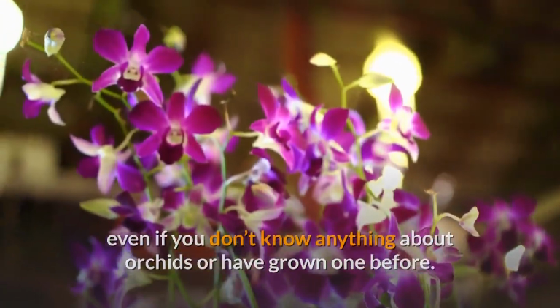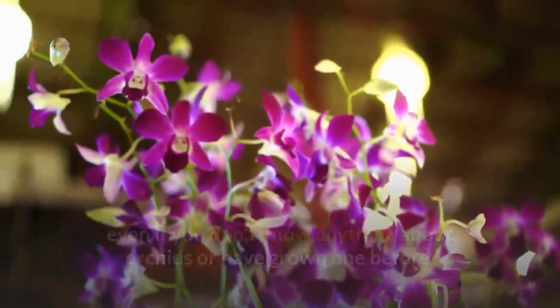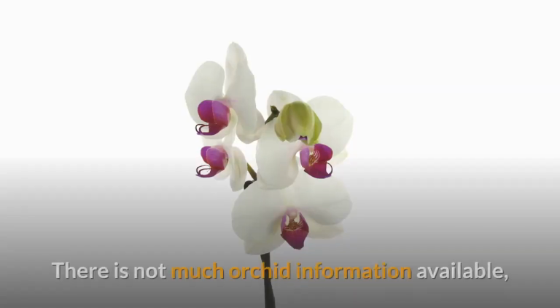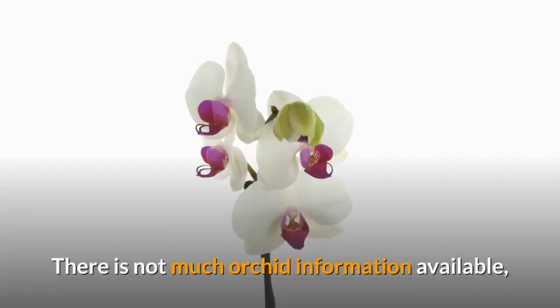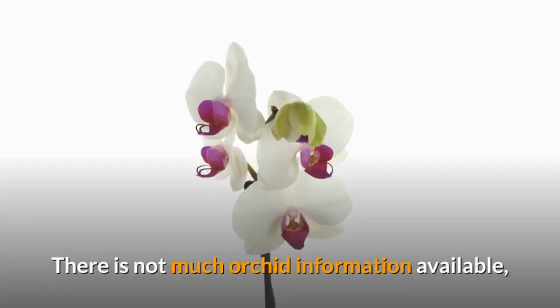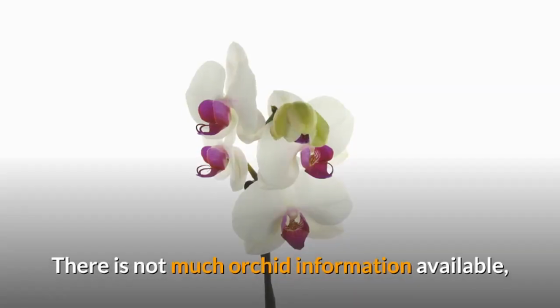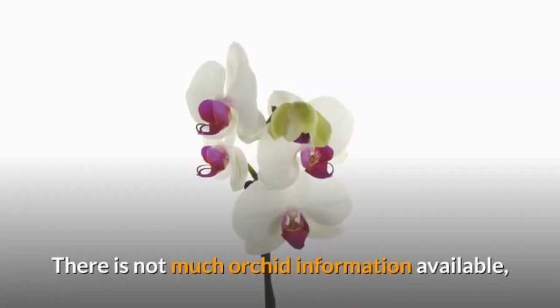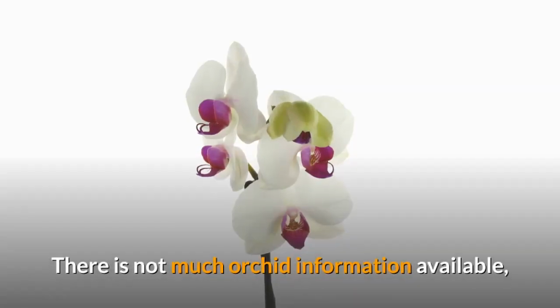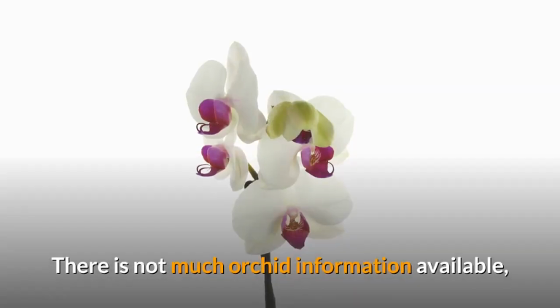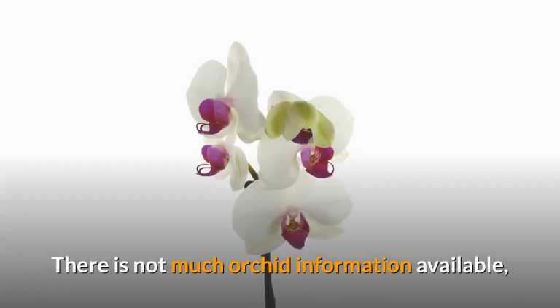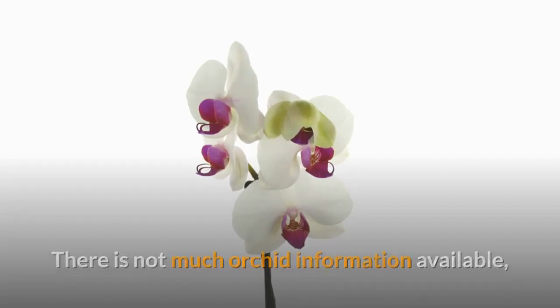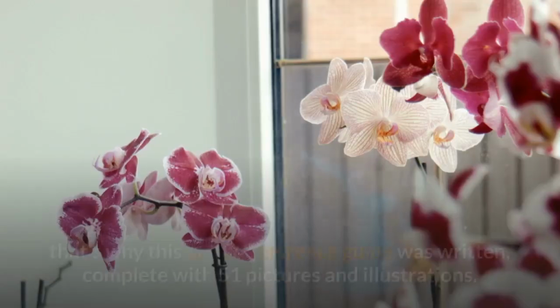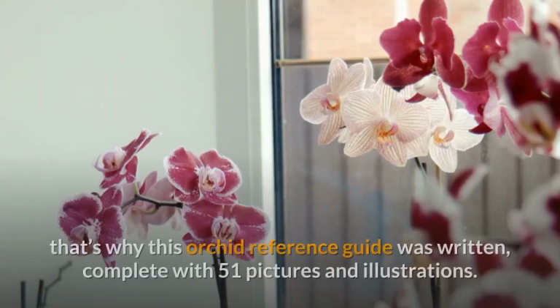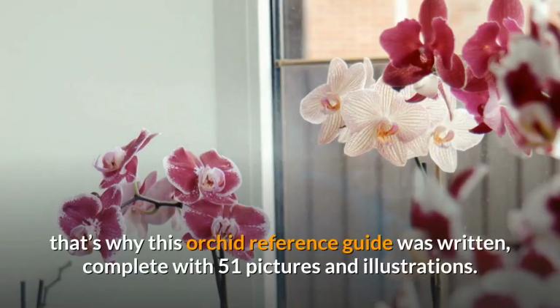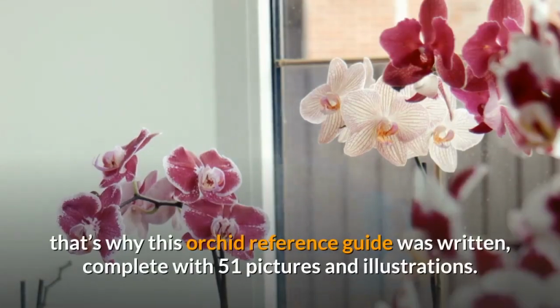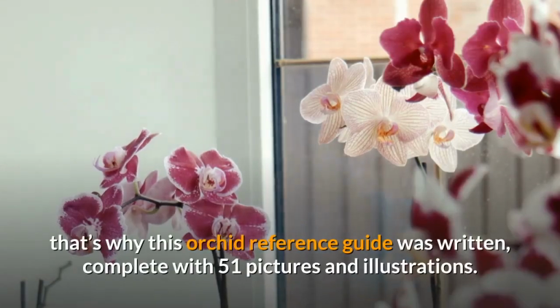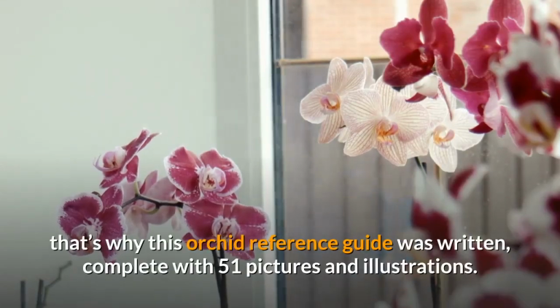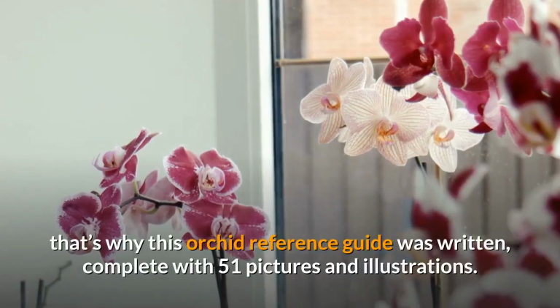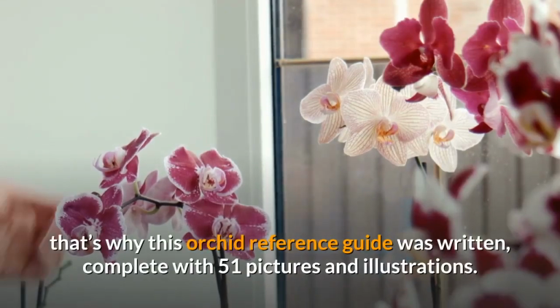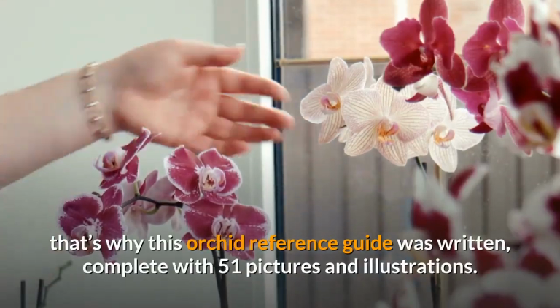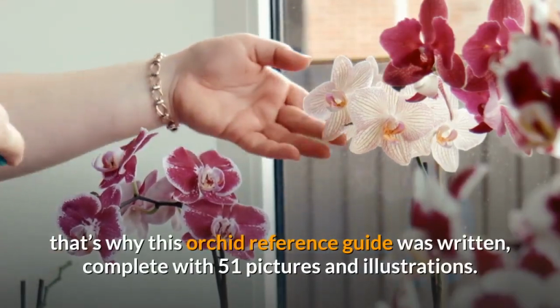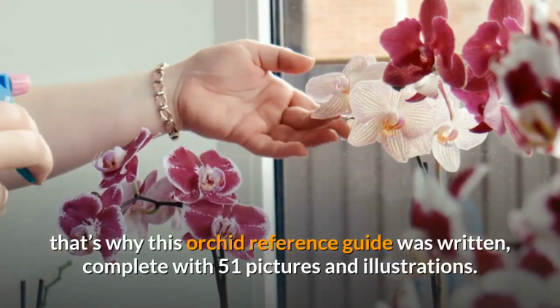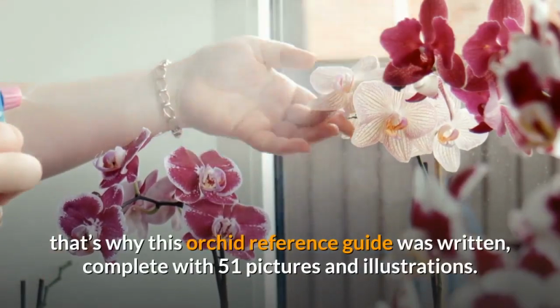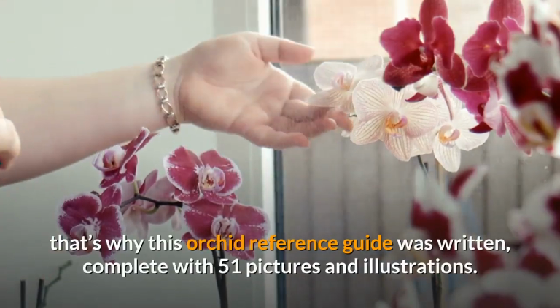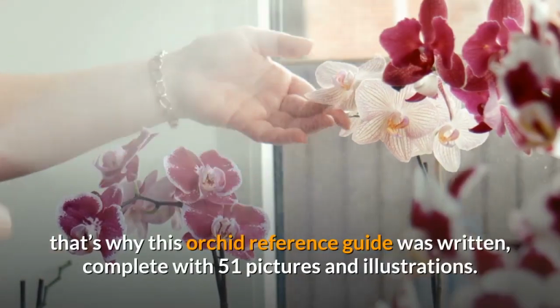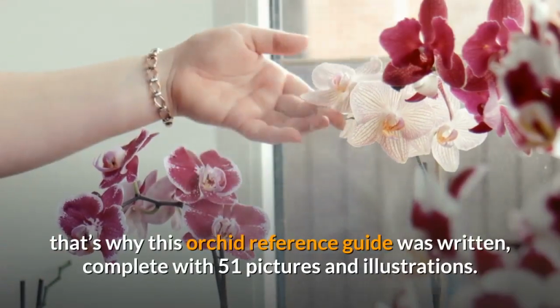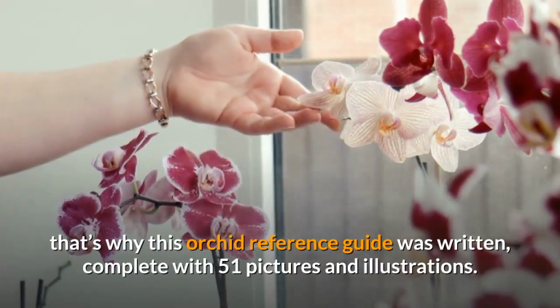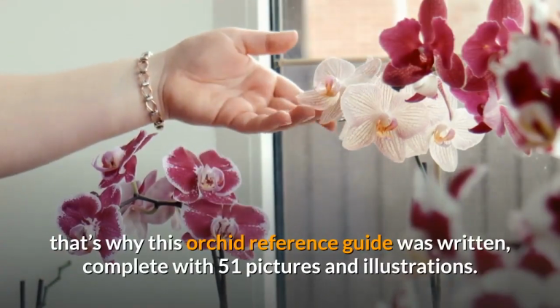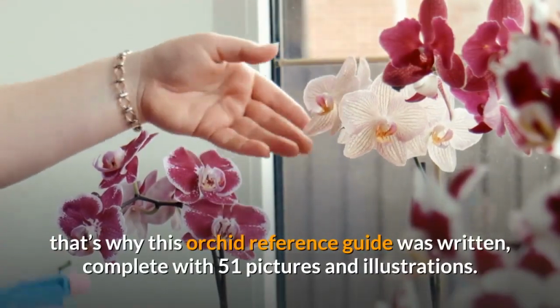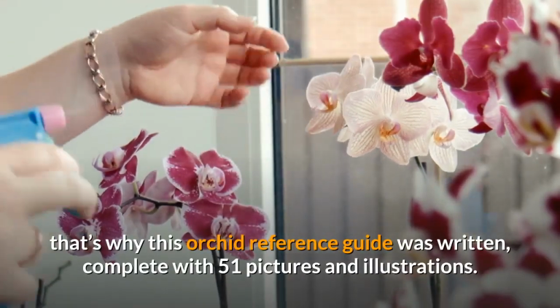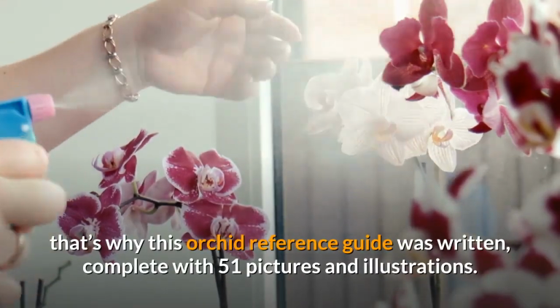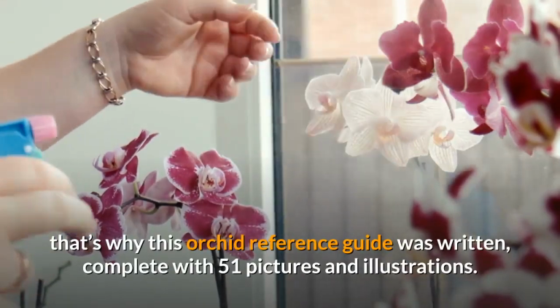There is not much orchid information available, that's why this orchid reference guide was written, complete with 51 pictures and illustrations.